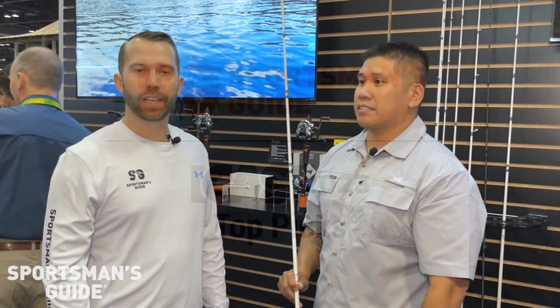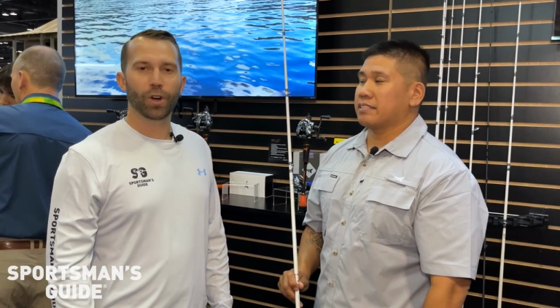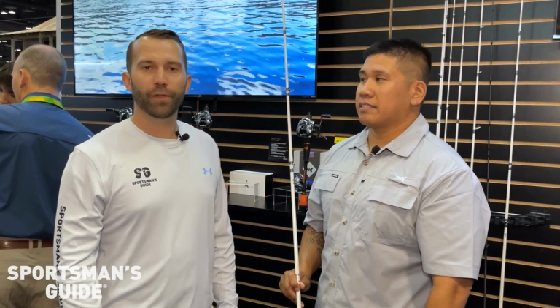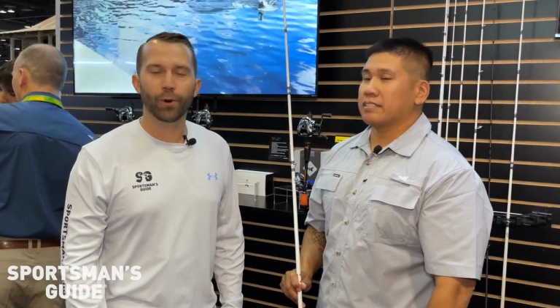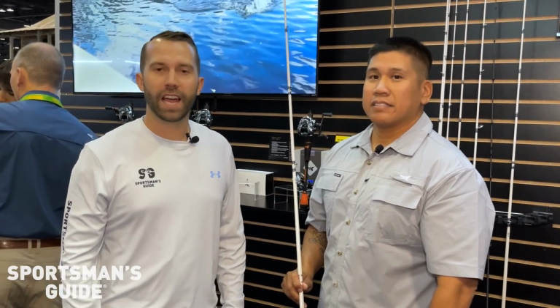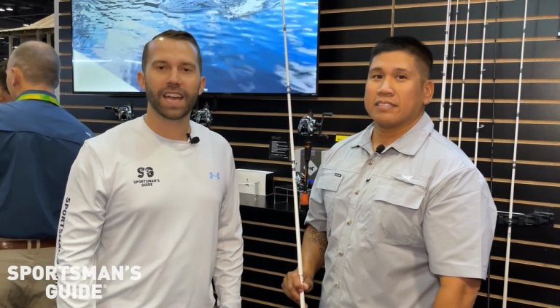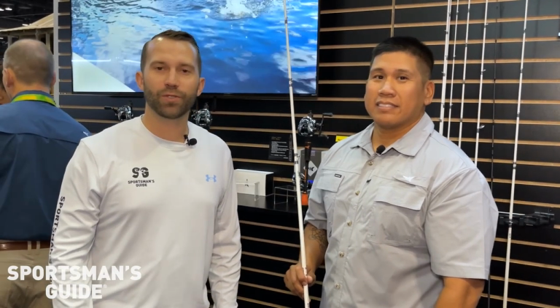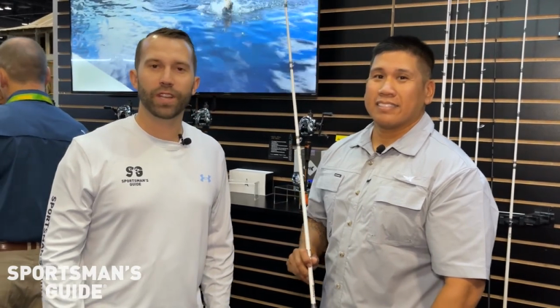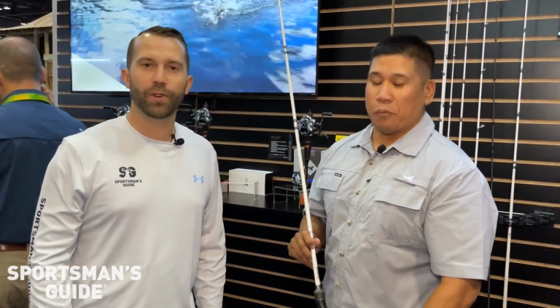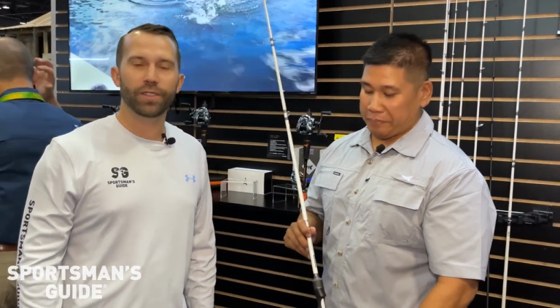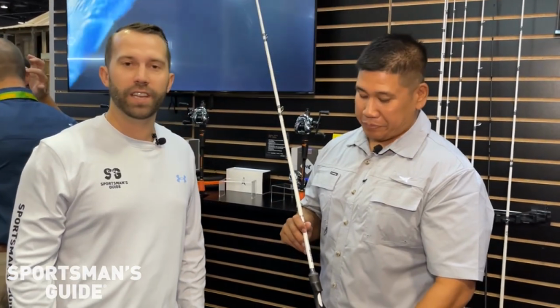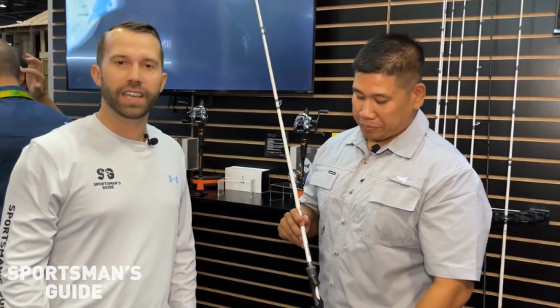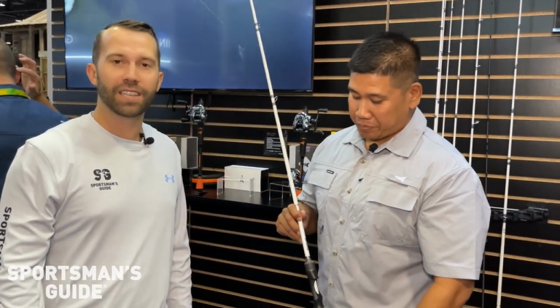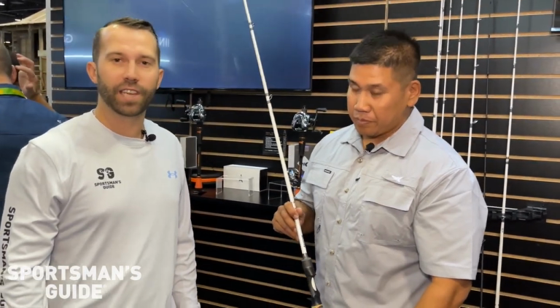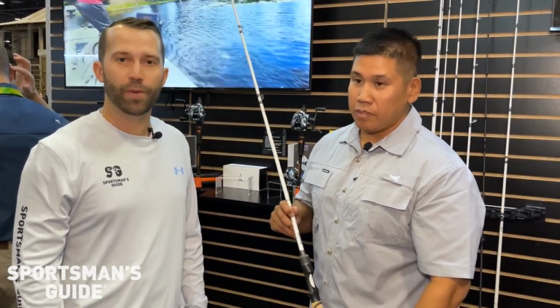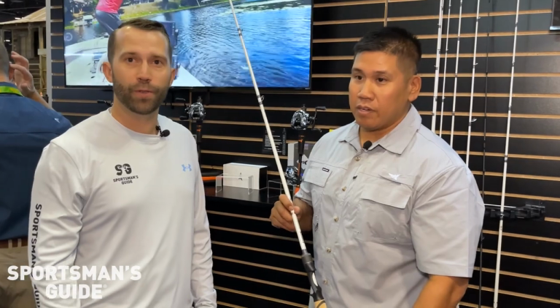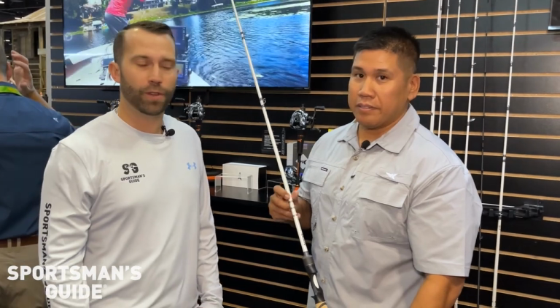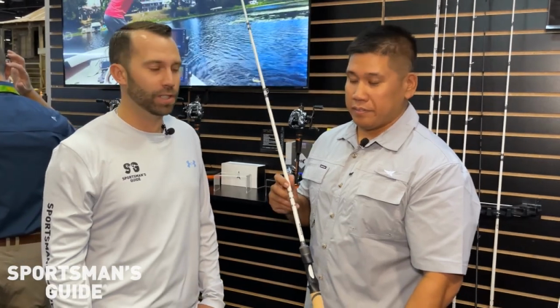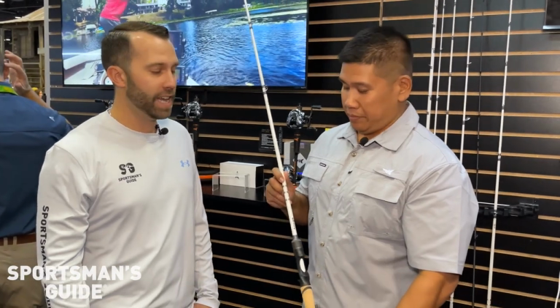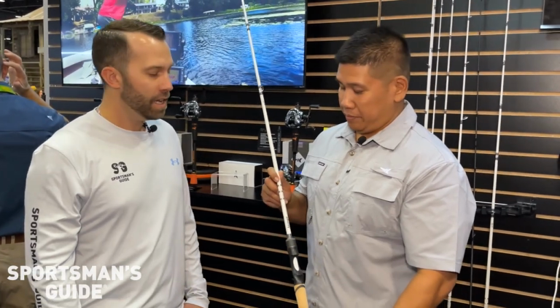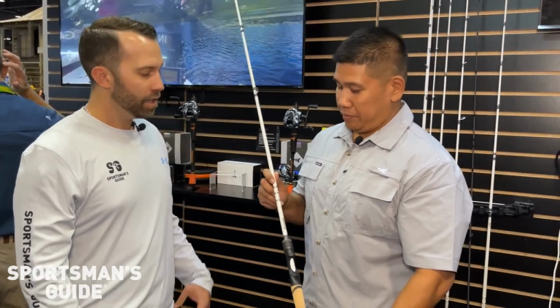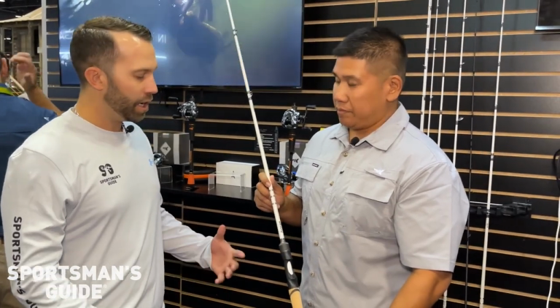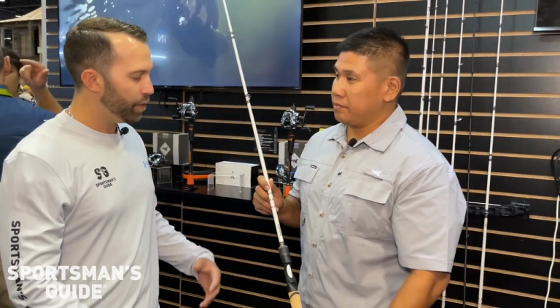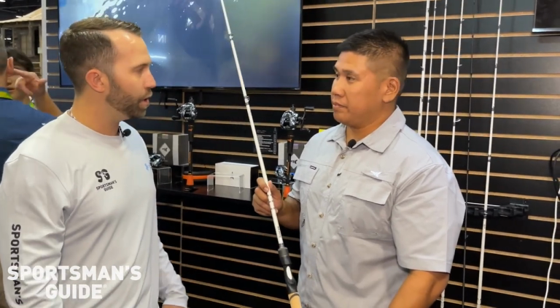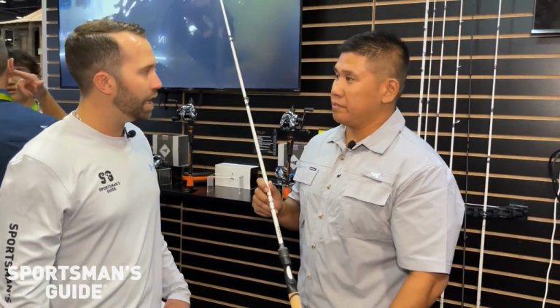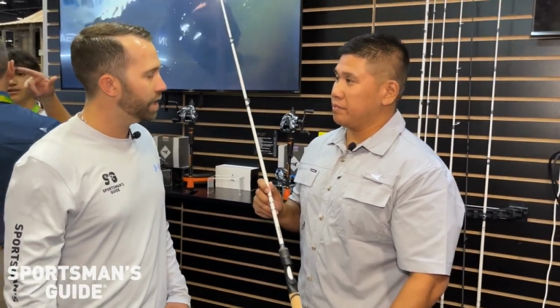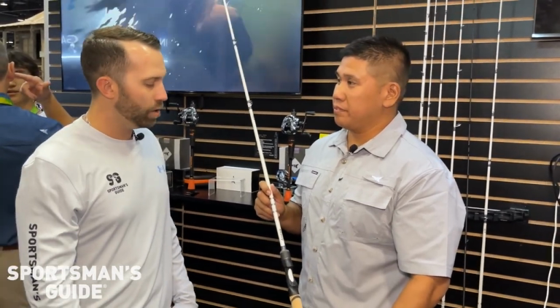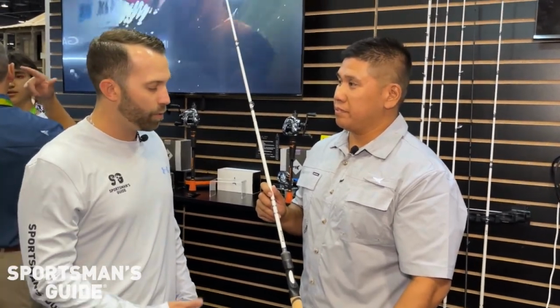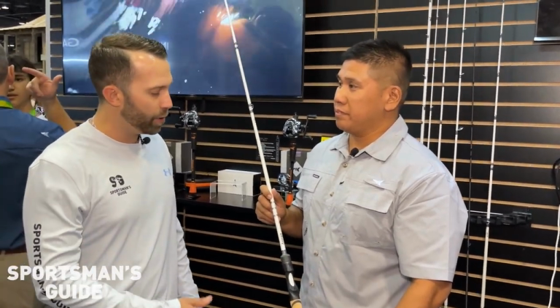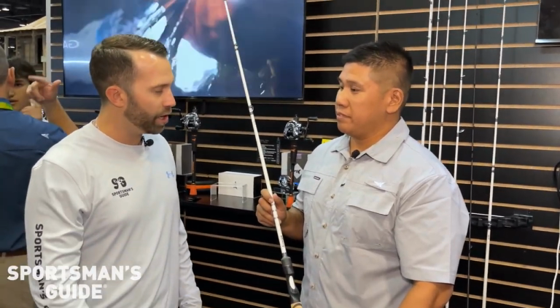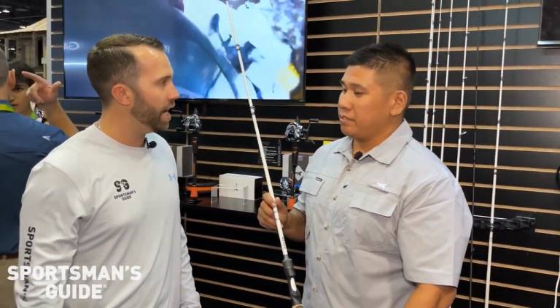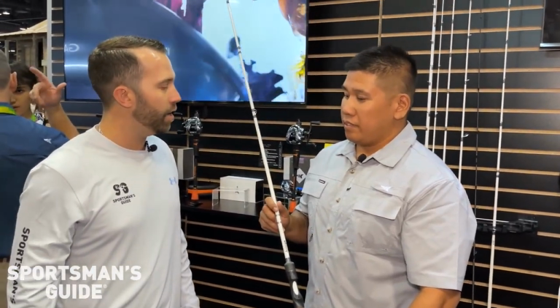We're on the floor at ICAST 2023 at the Cask King booth with Jose, talking fishing rods today. Jose, what are we looking at here?